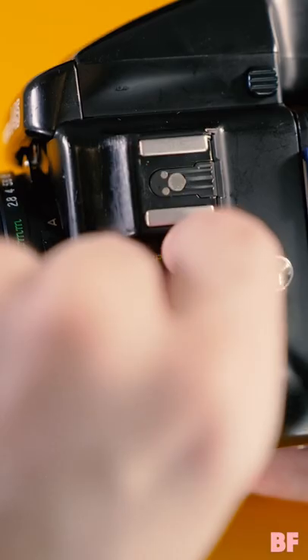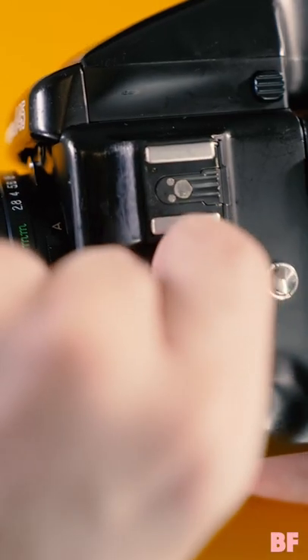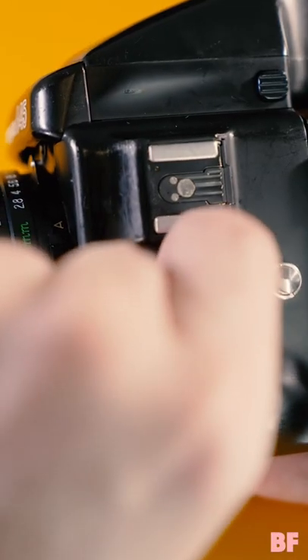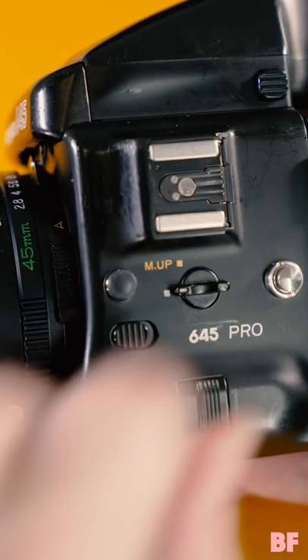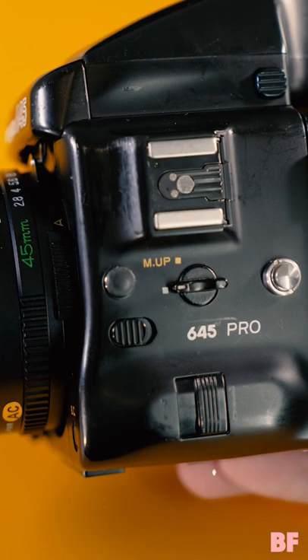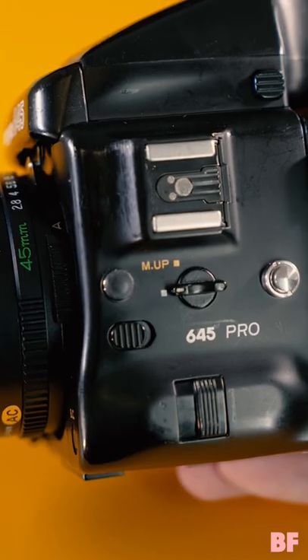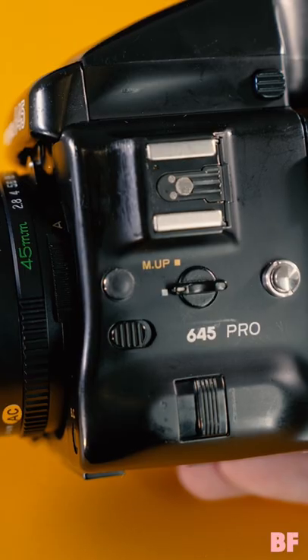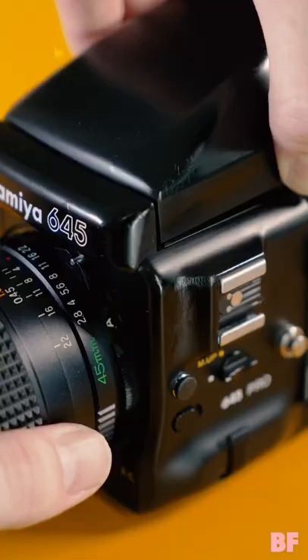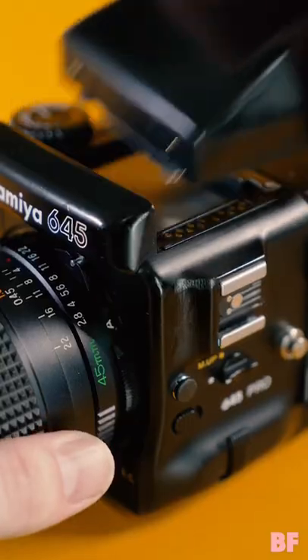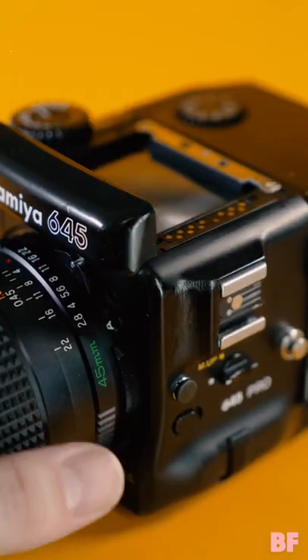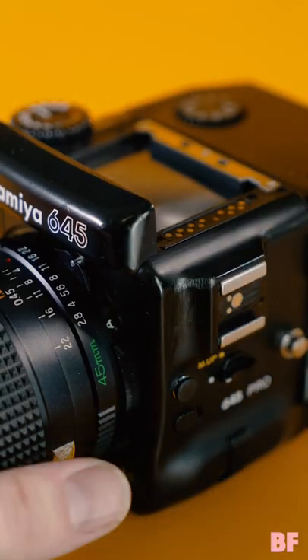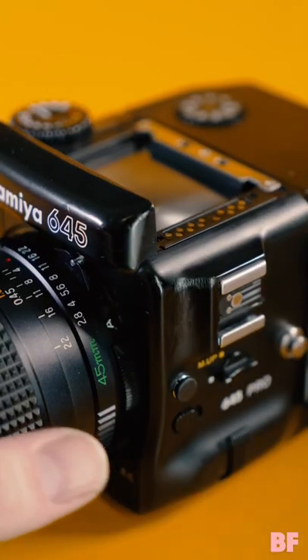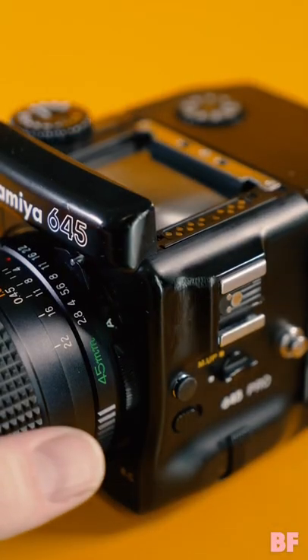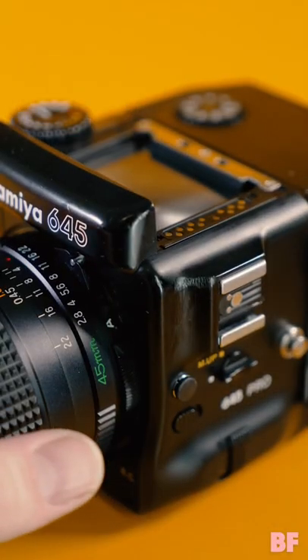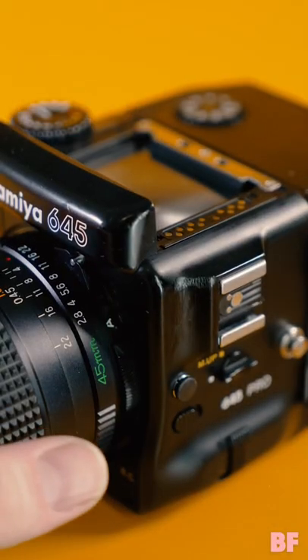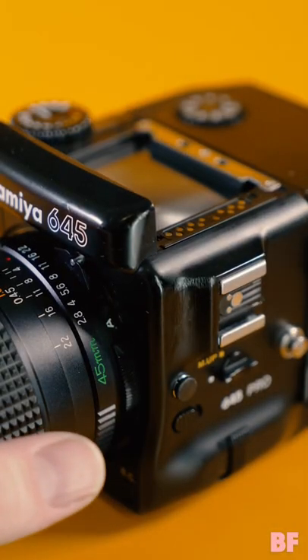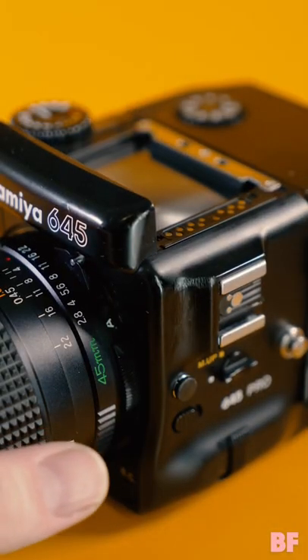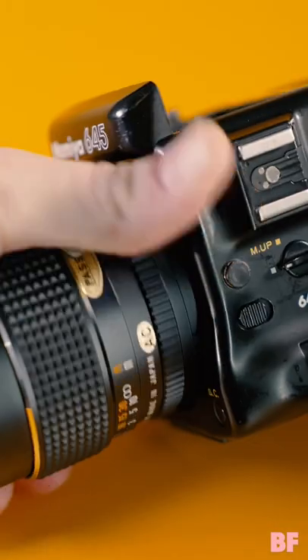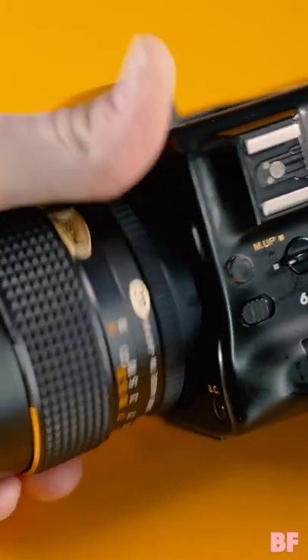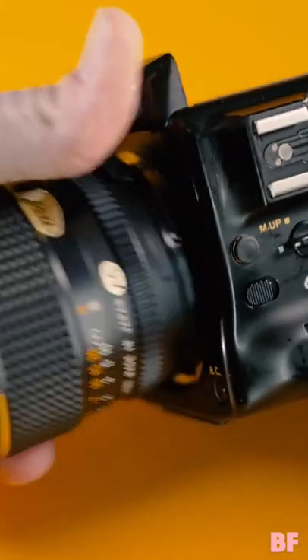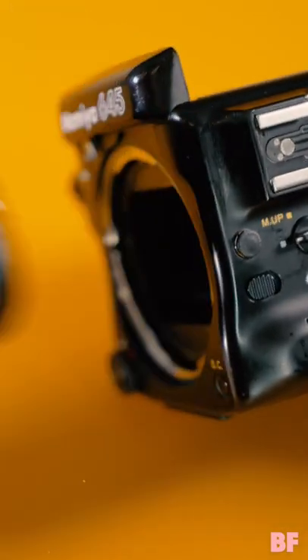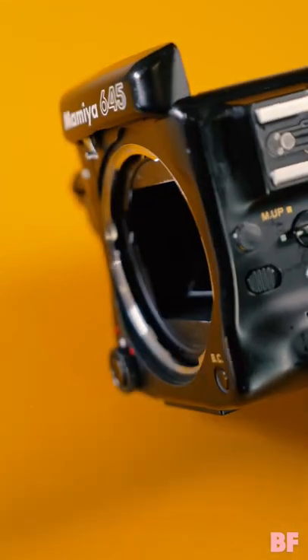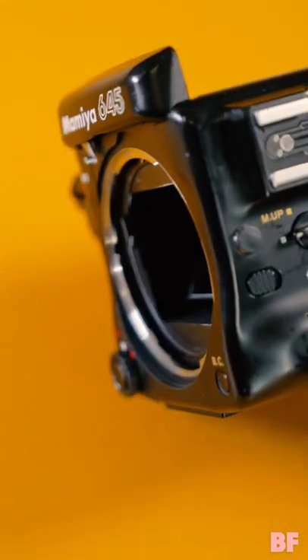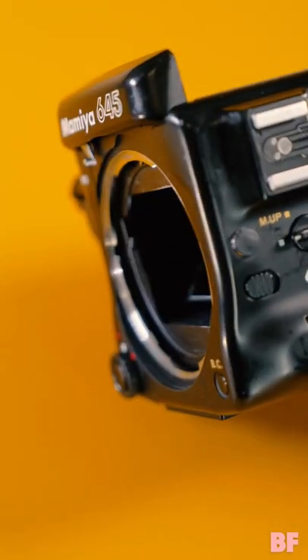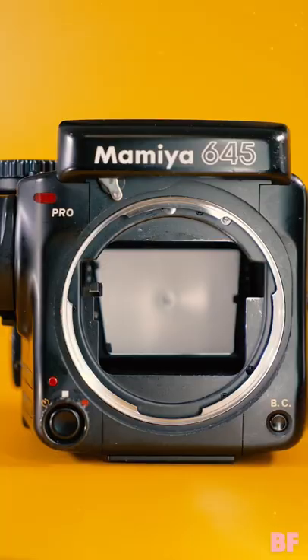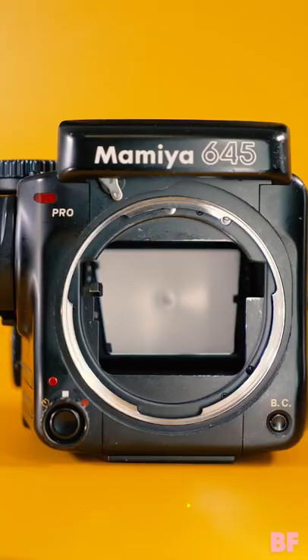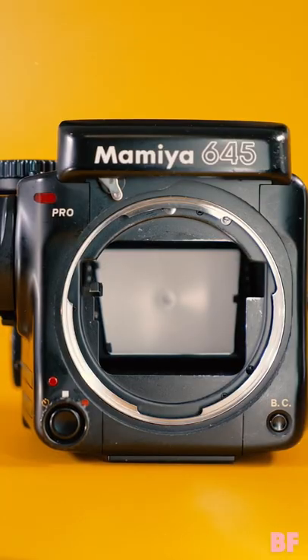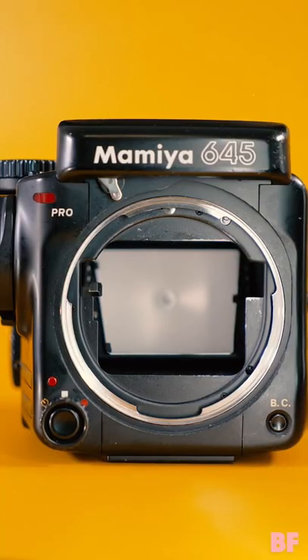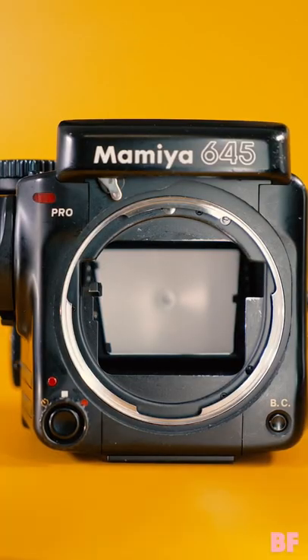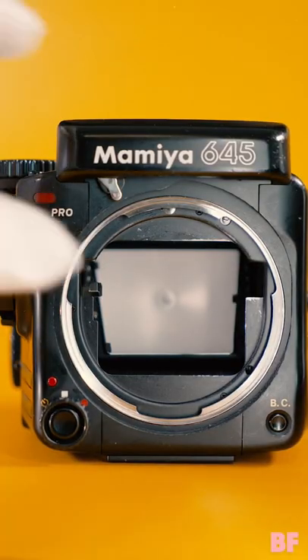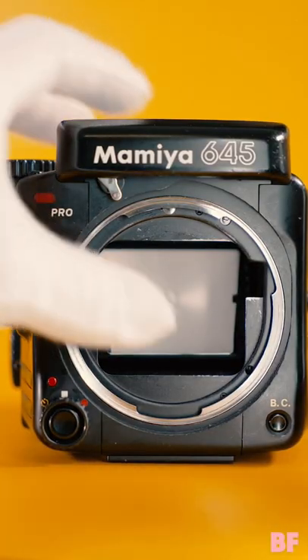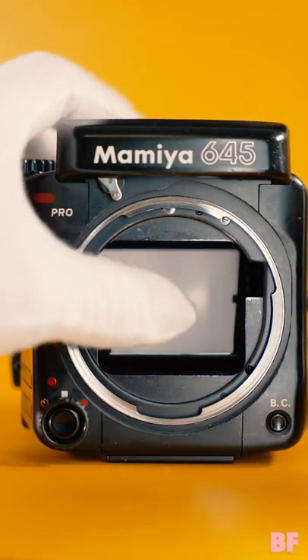Make sure your mirror is down, remove the prism or waist-level viewfinder, and detach the lens. Now it's time to change the focusing screen.